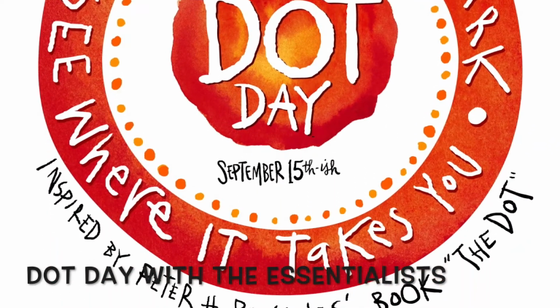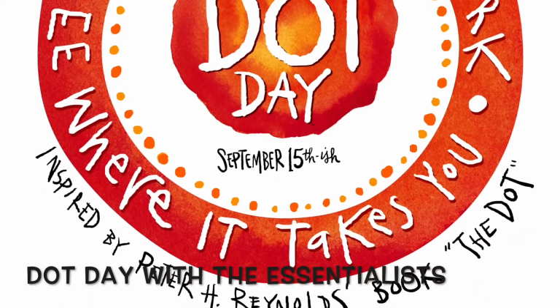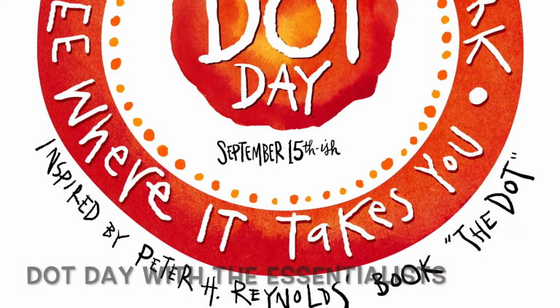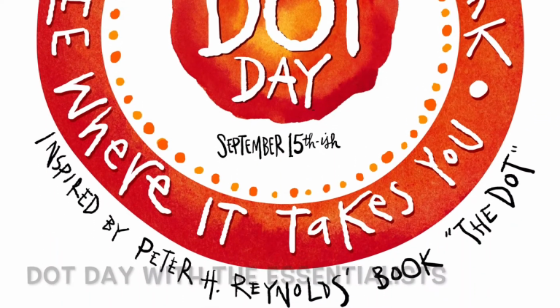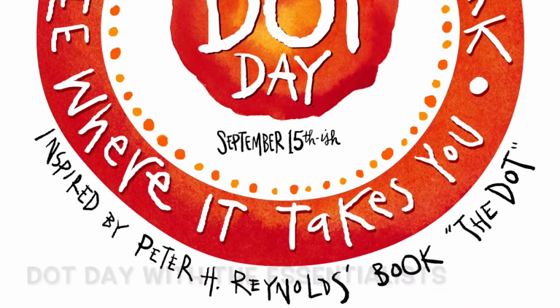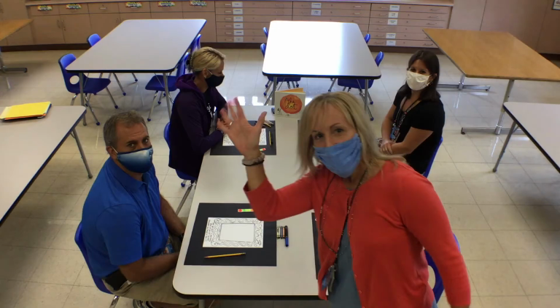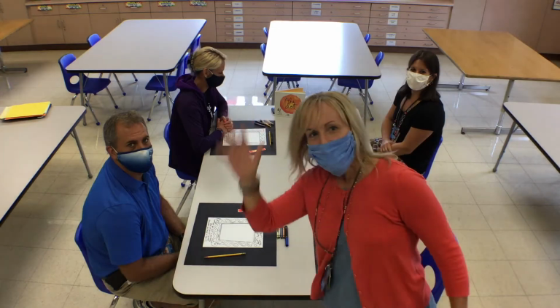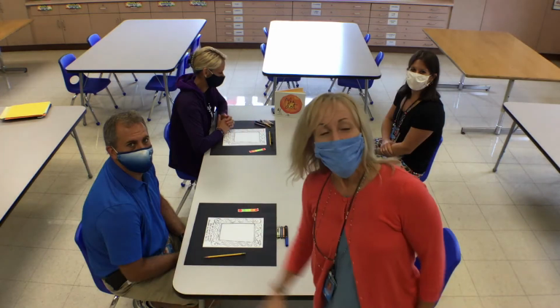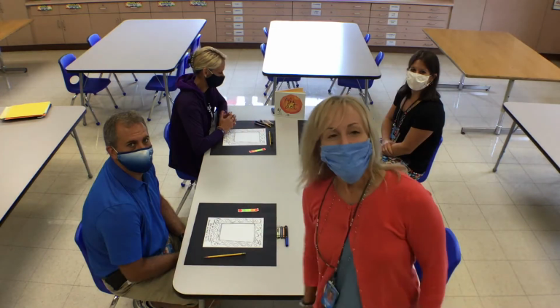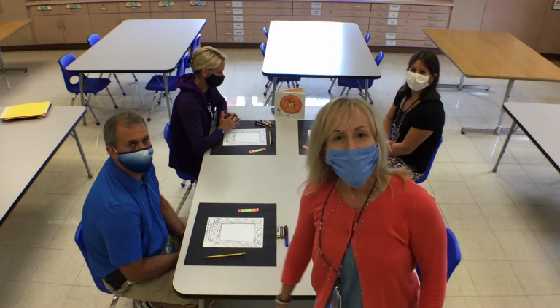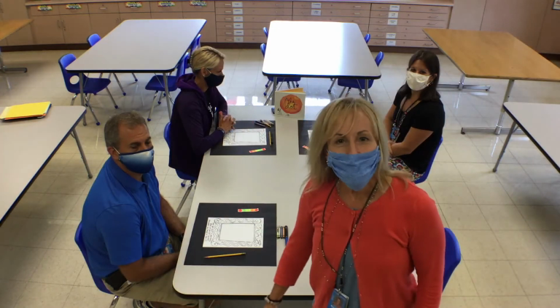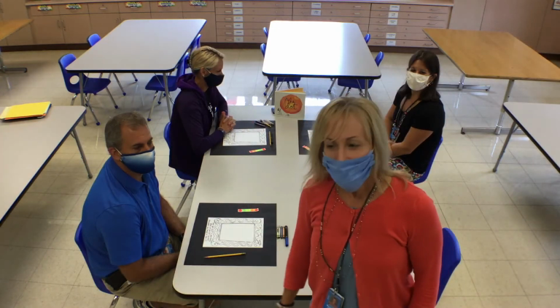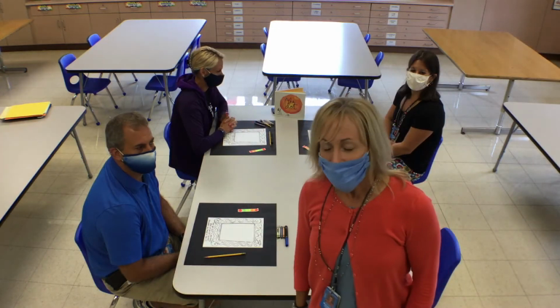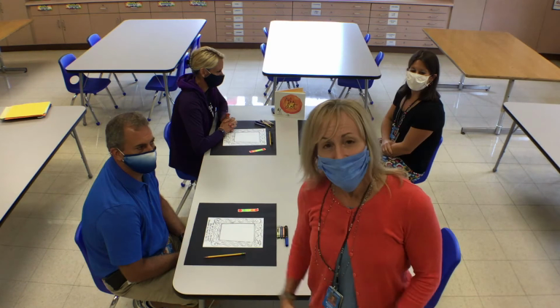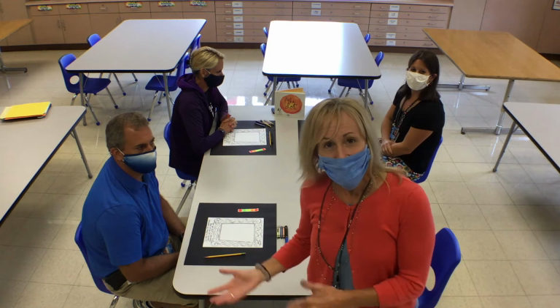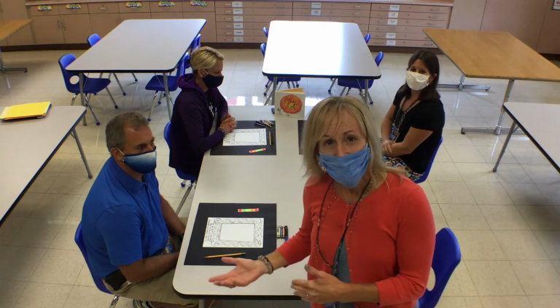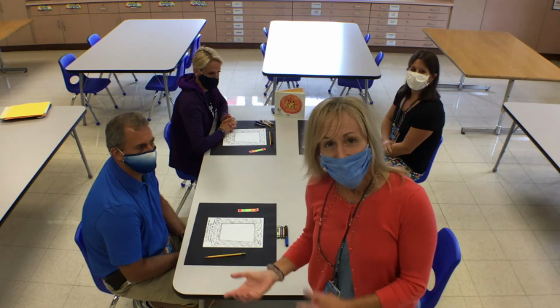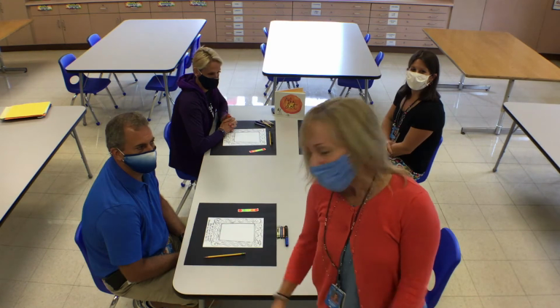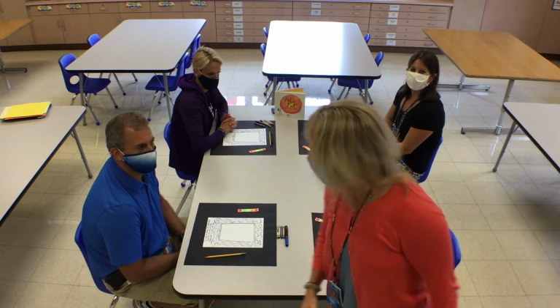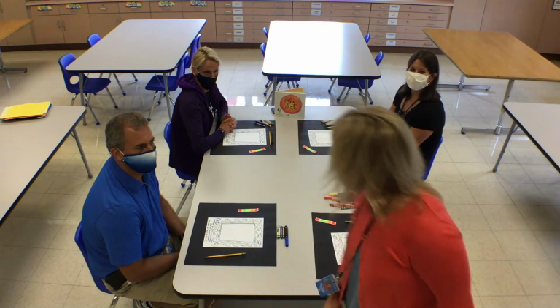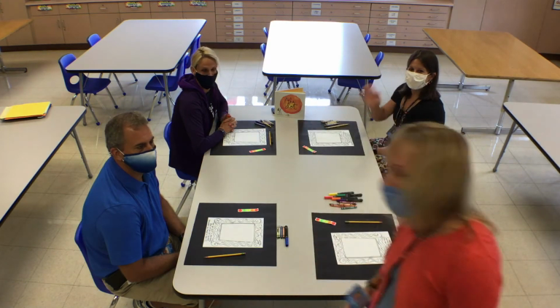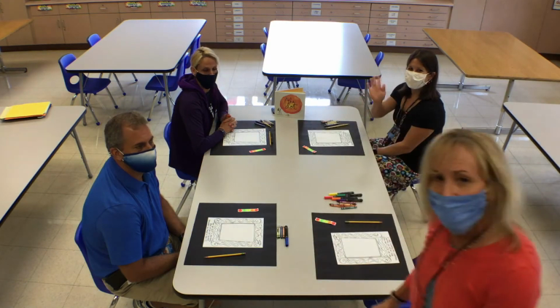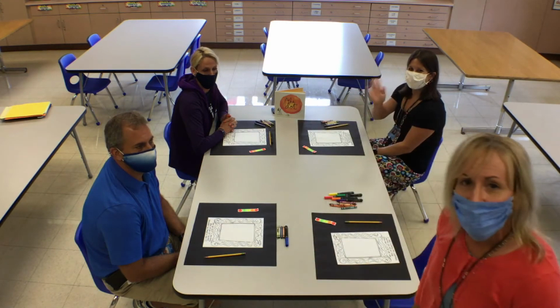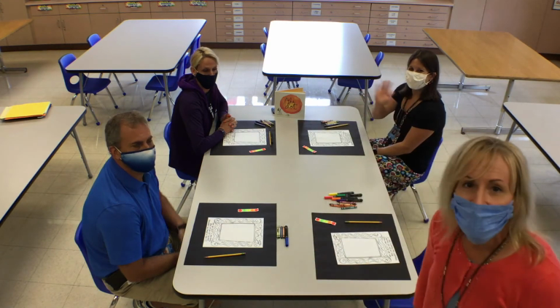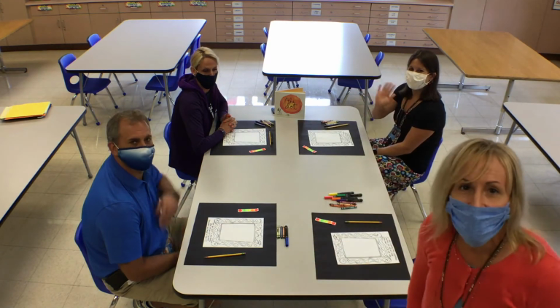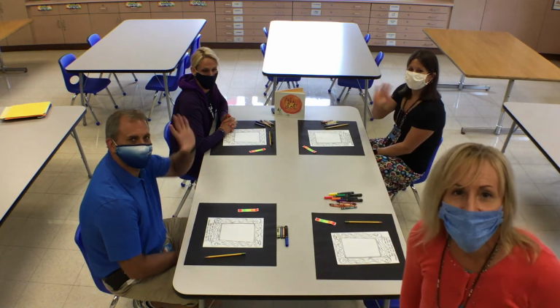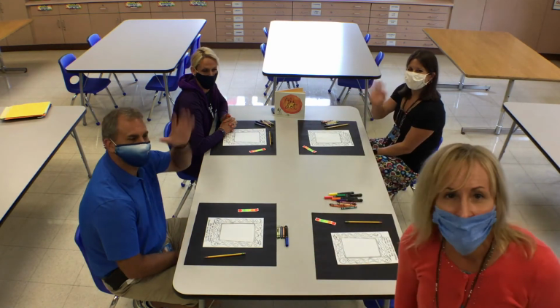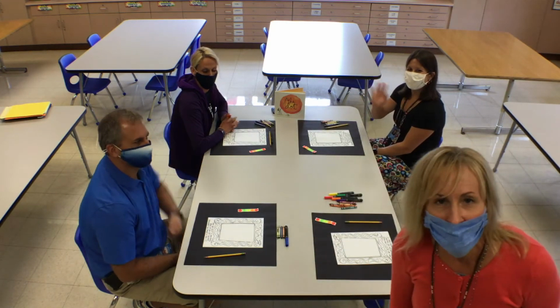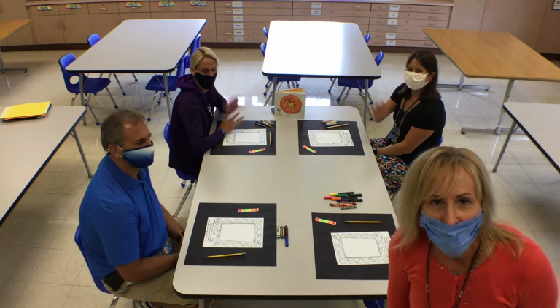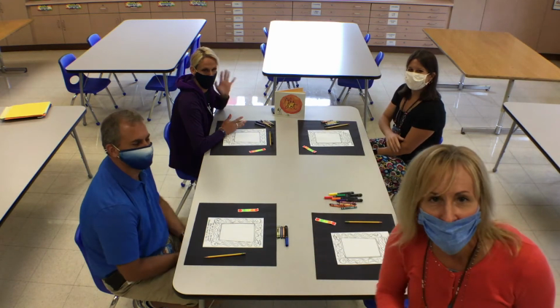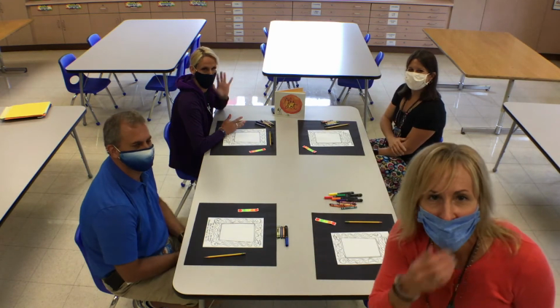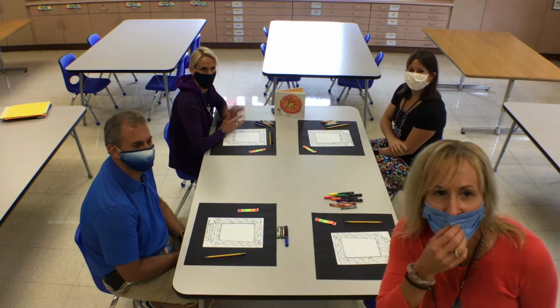Hello boys and girls, today I'm here with The Essentialist and we are creating a dot picture for you.